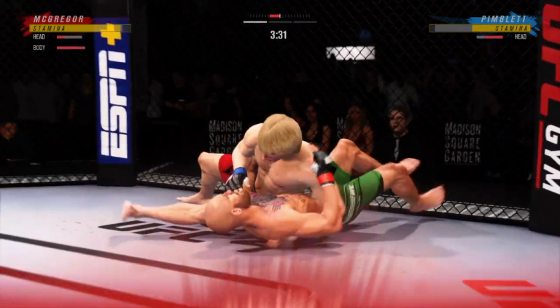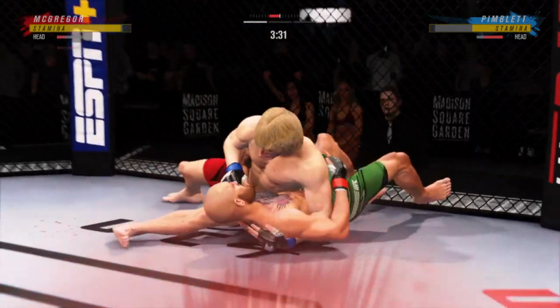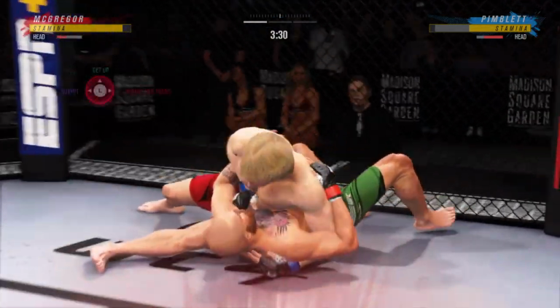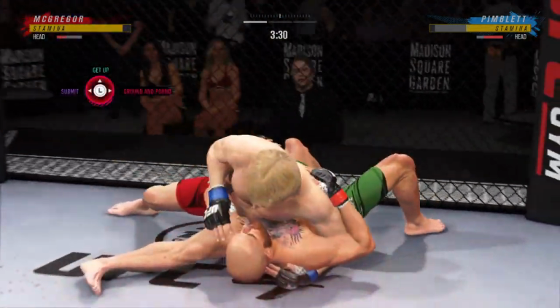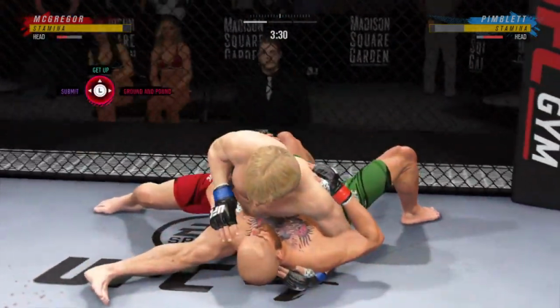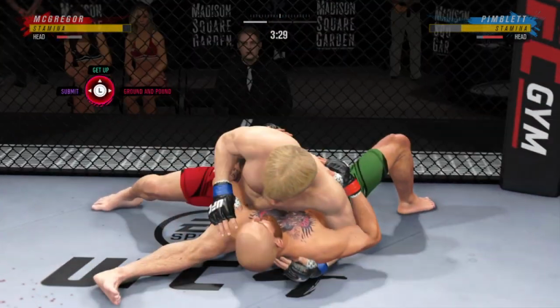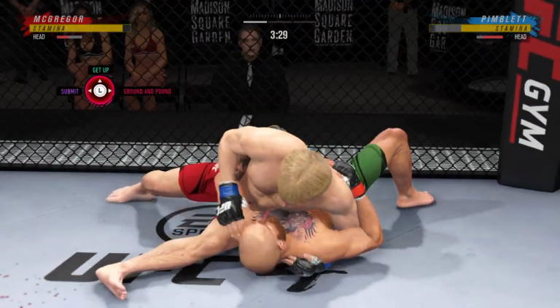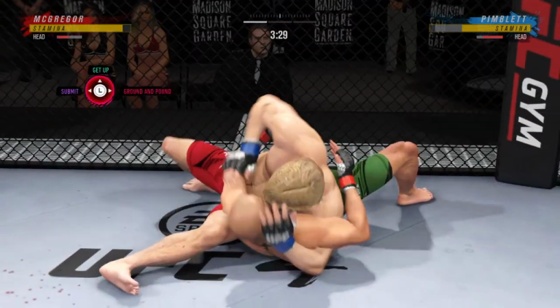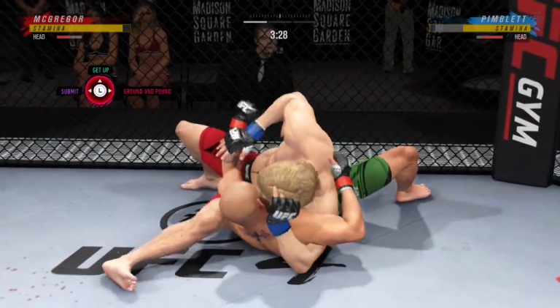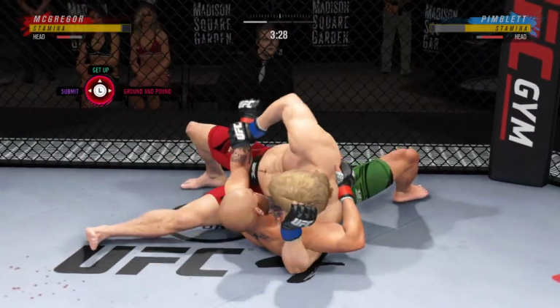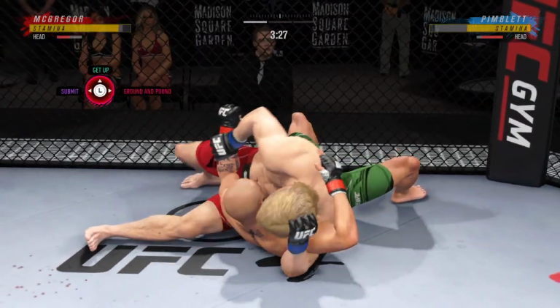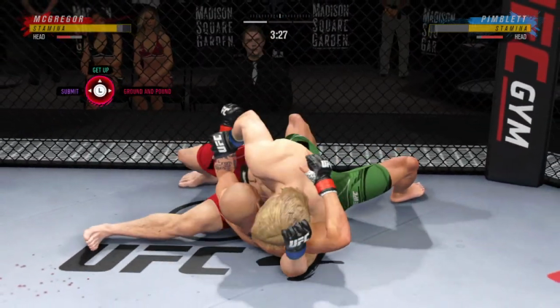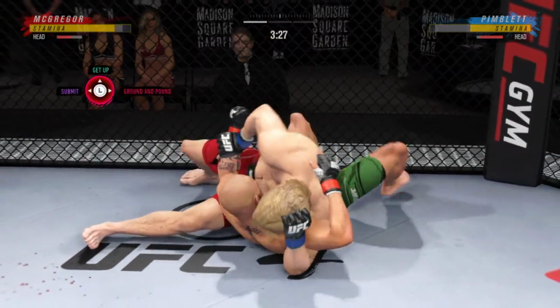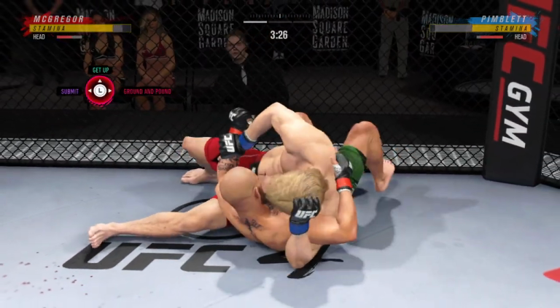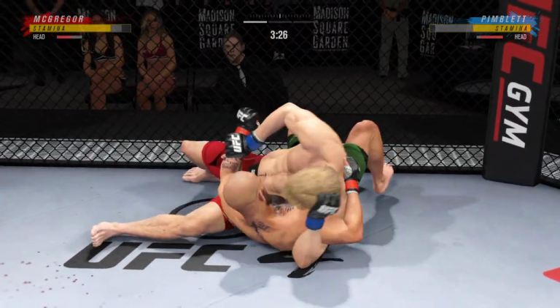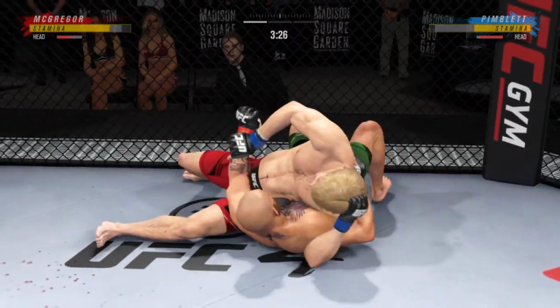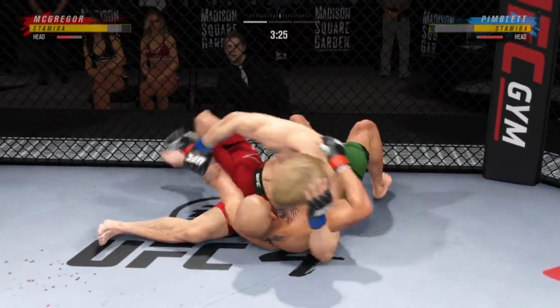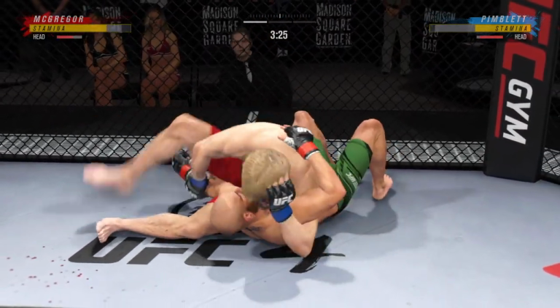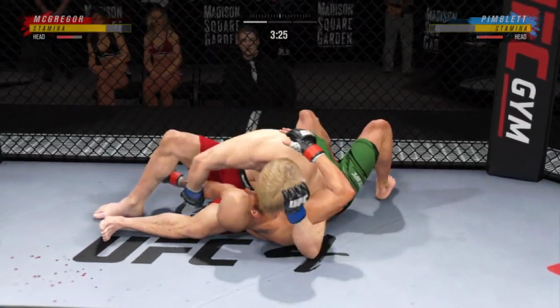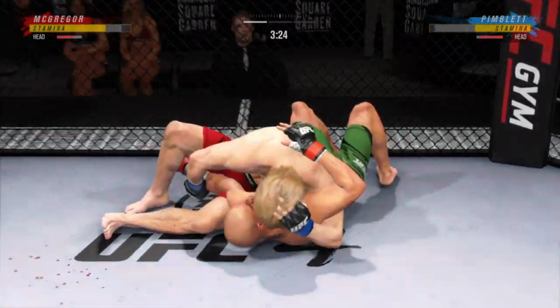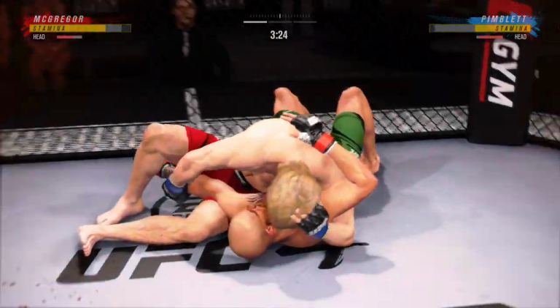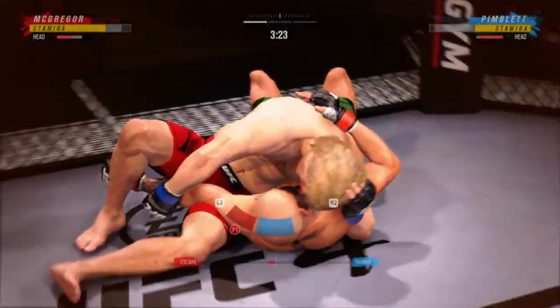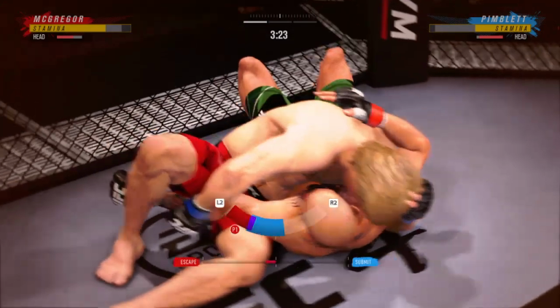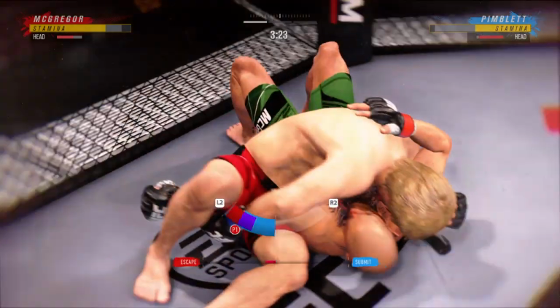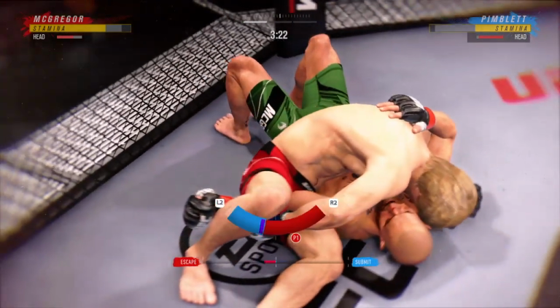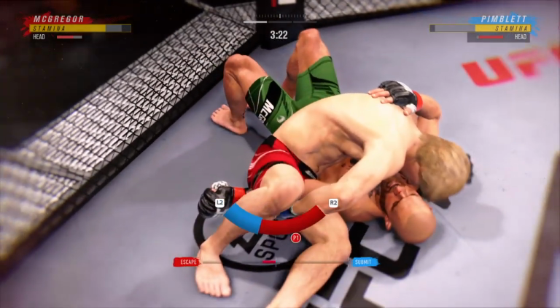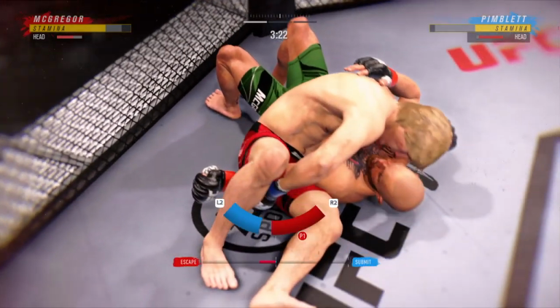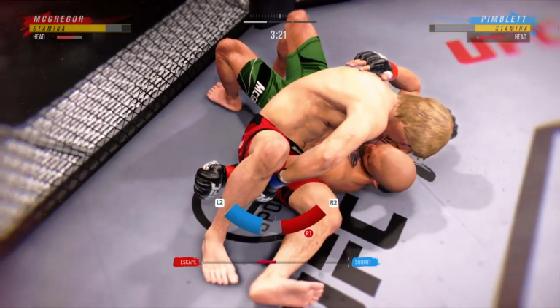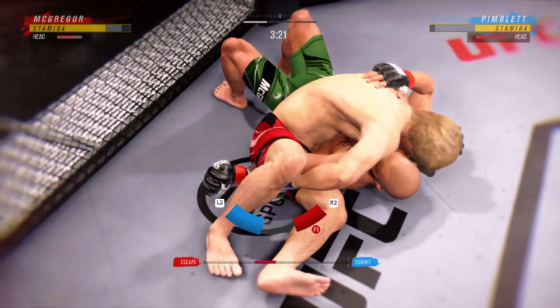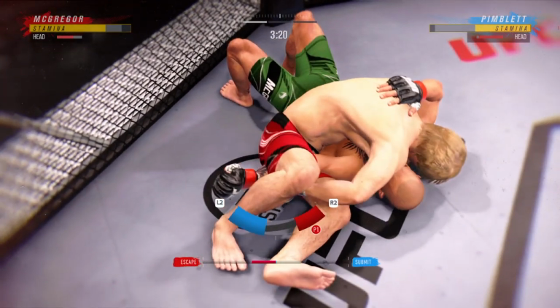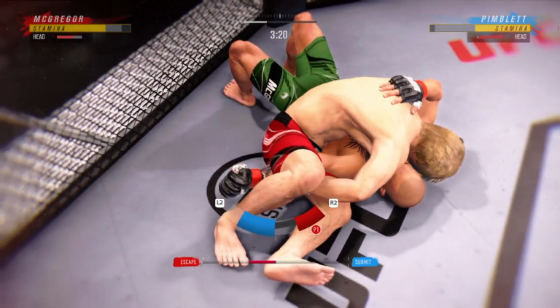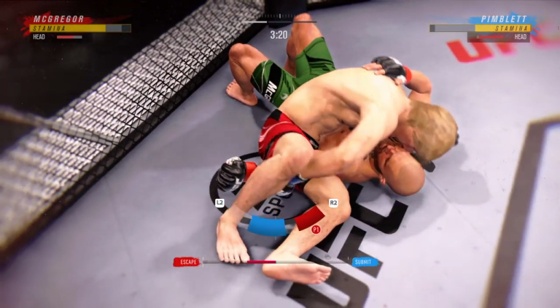Tosses him to the mat. Now we'll see what he can do from here. DC, right into side control. He's gonna try to control him. Didn't find a submission.